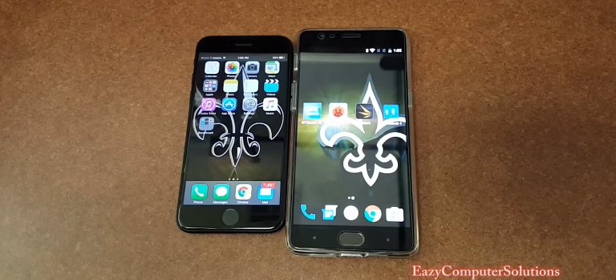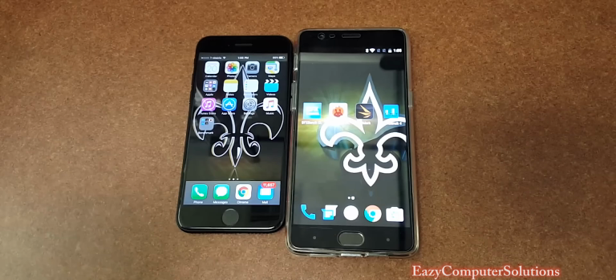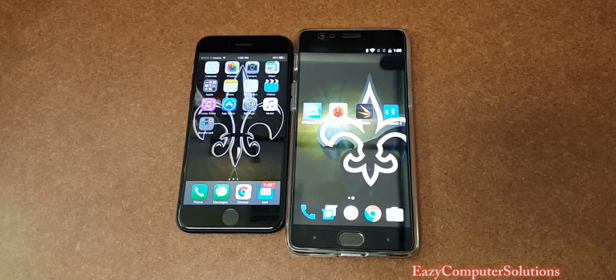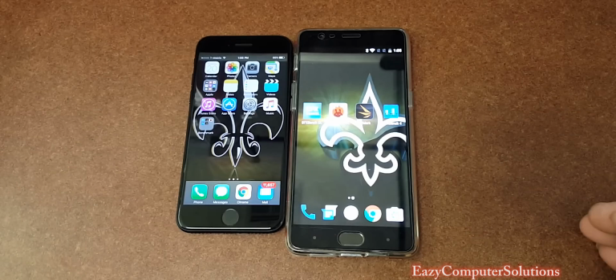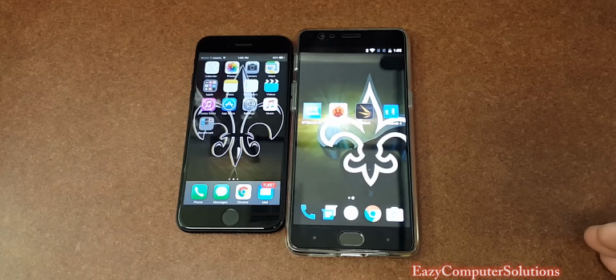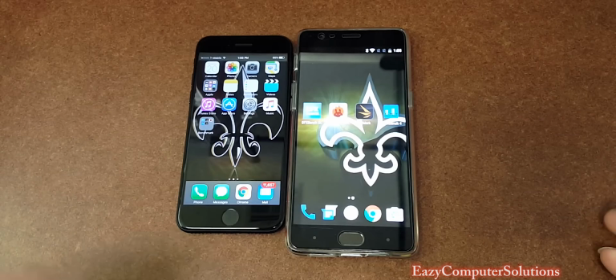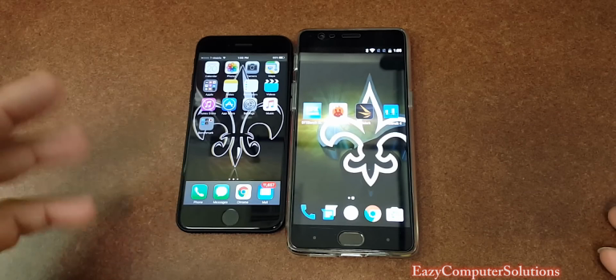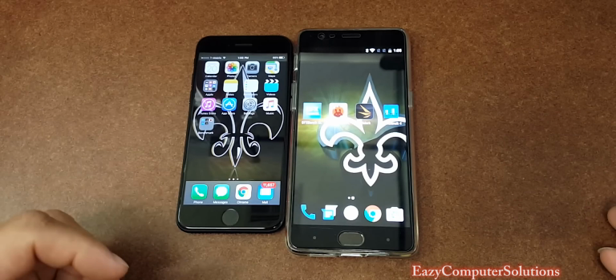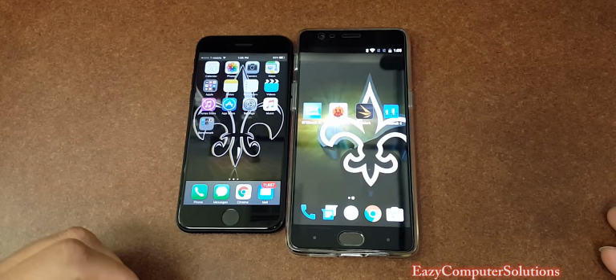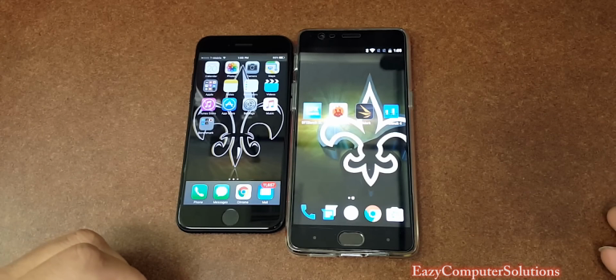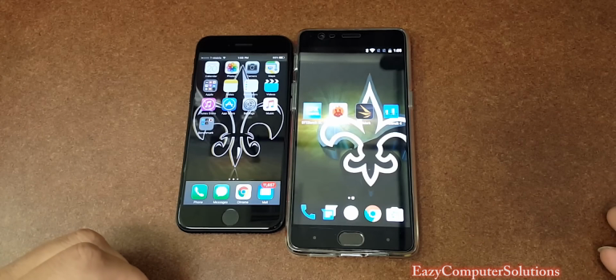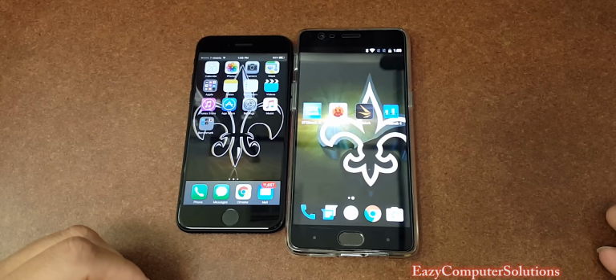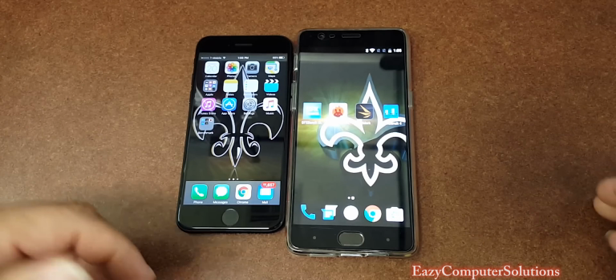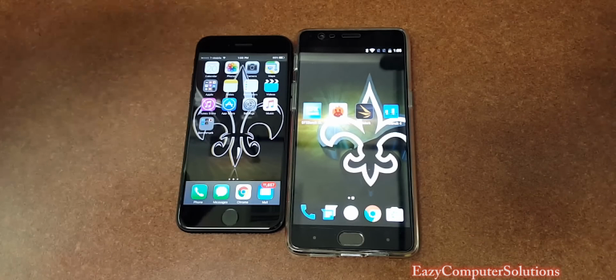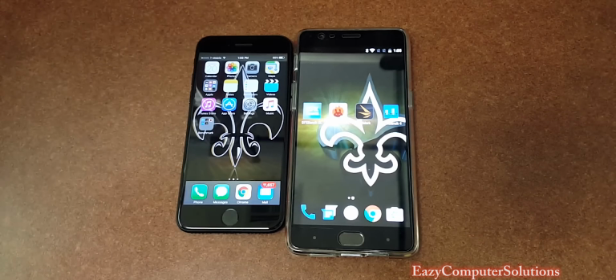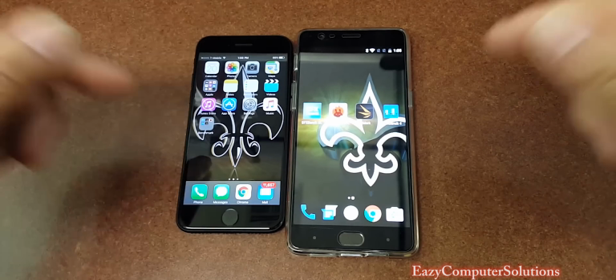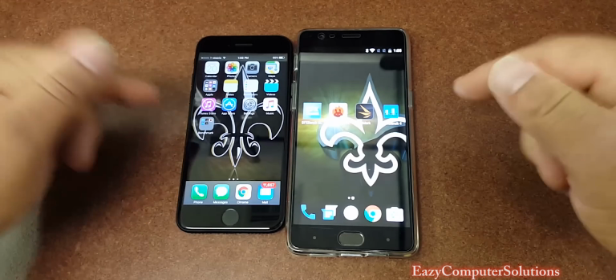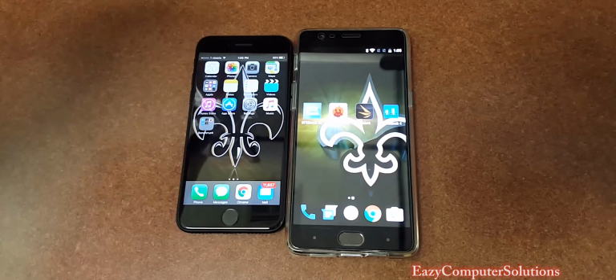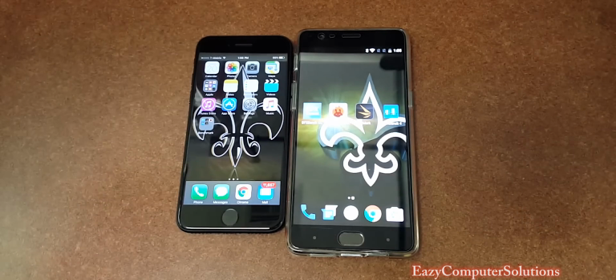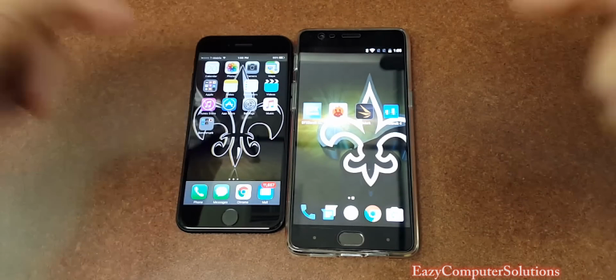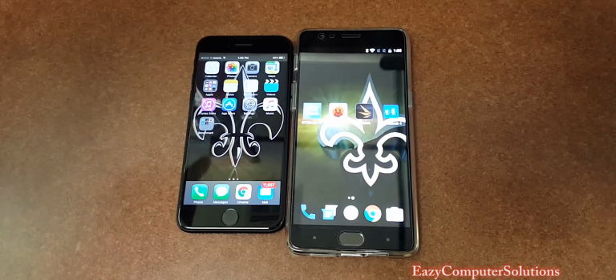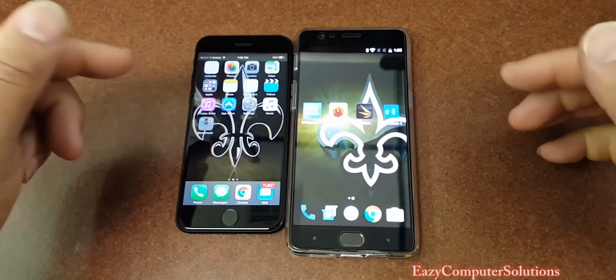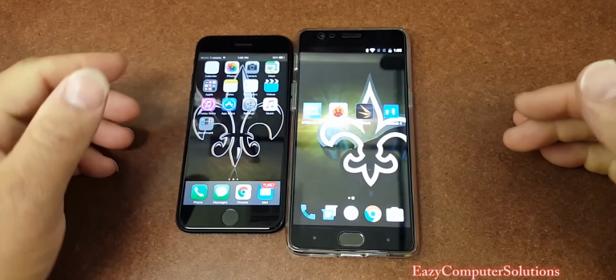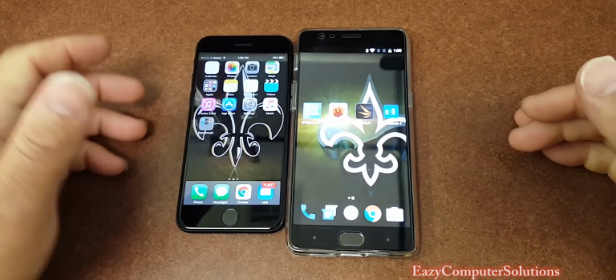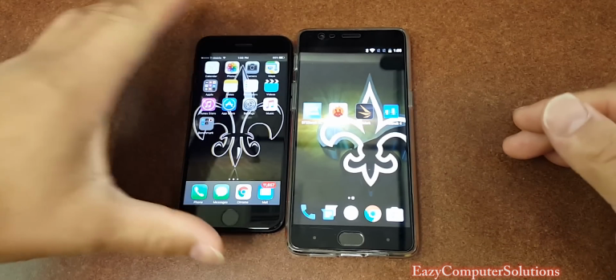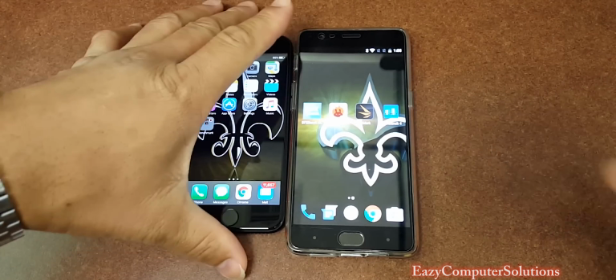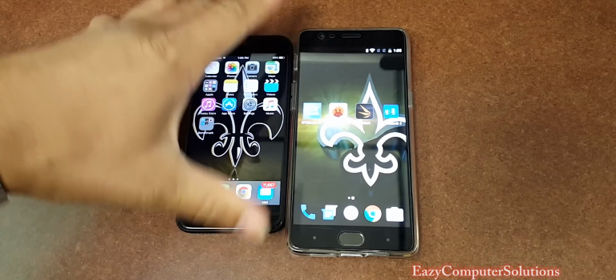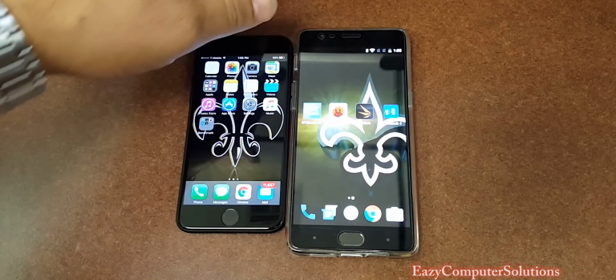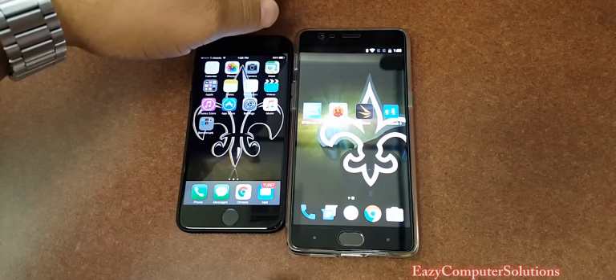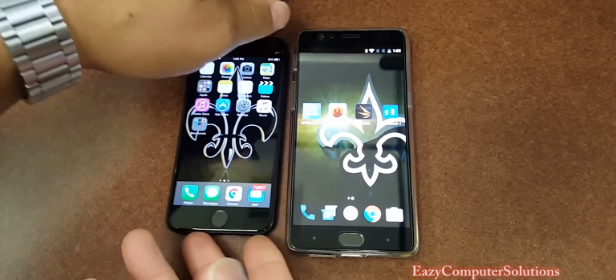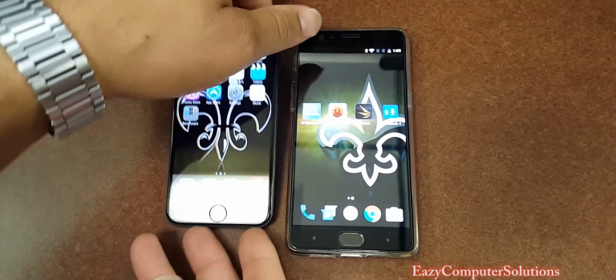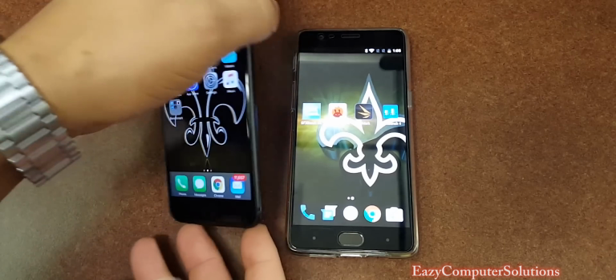What's good YouTubers? This is Eric from Music and Computer Solutions. It's a benchmark and performance test between the iPhone 7 and the OnePlus 3.